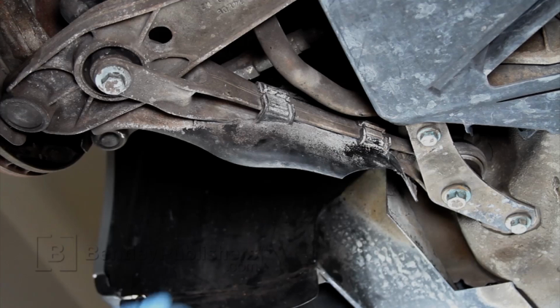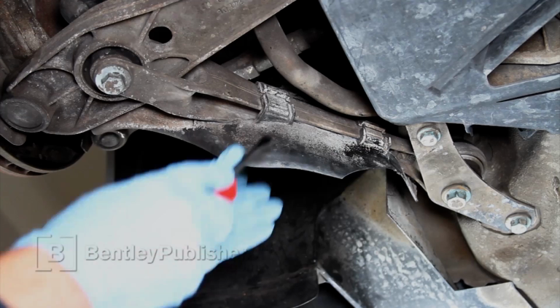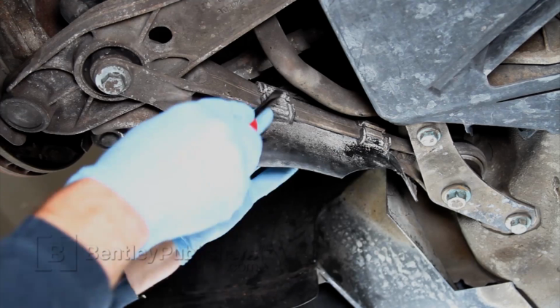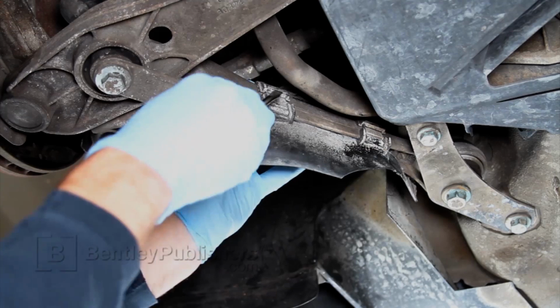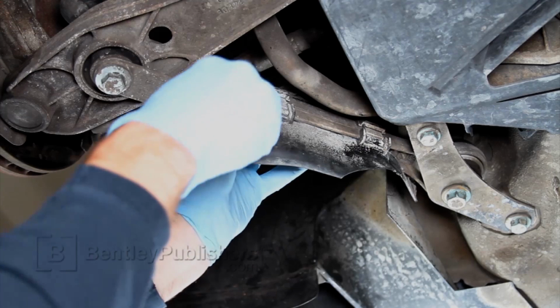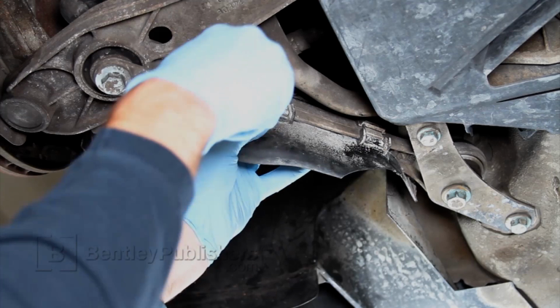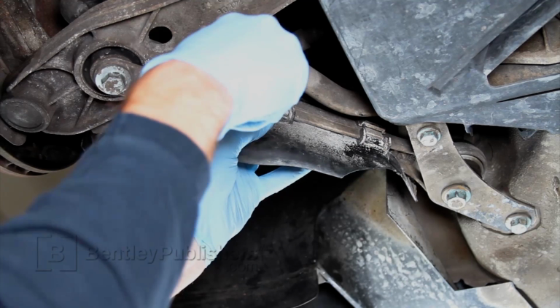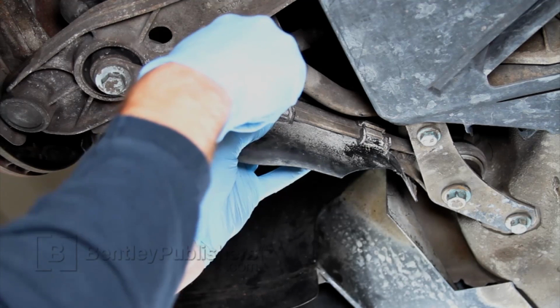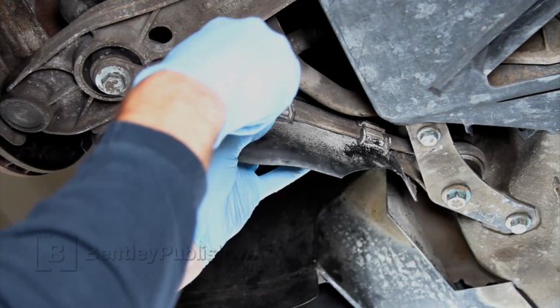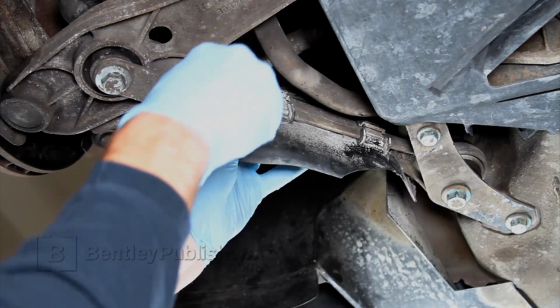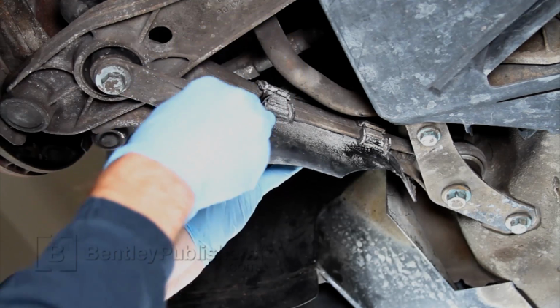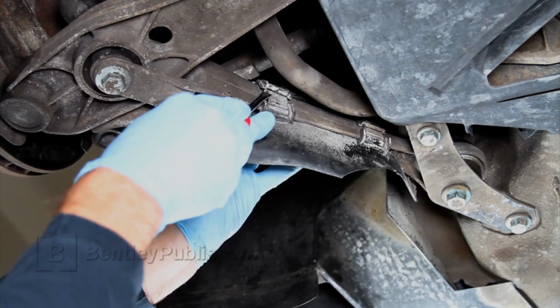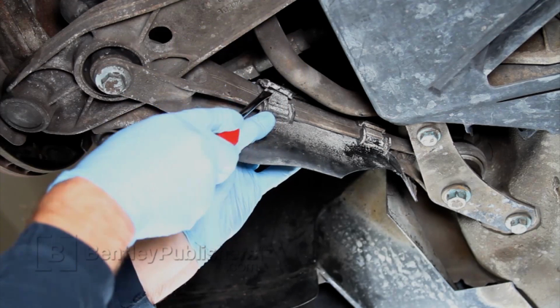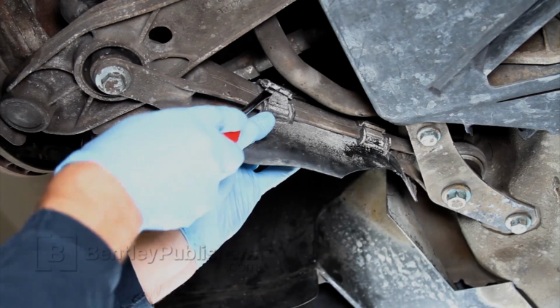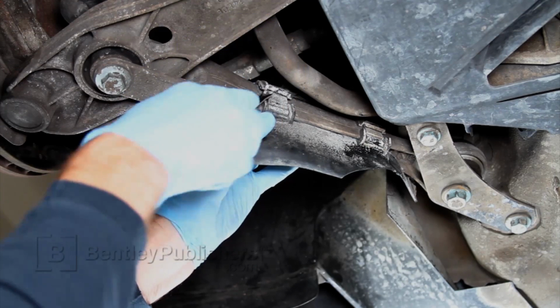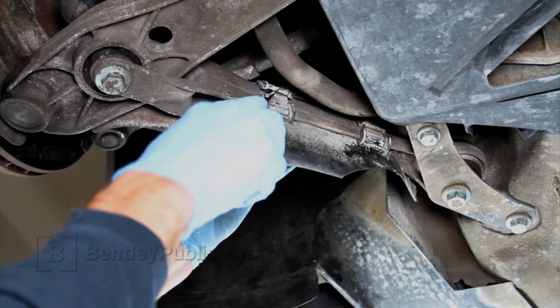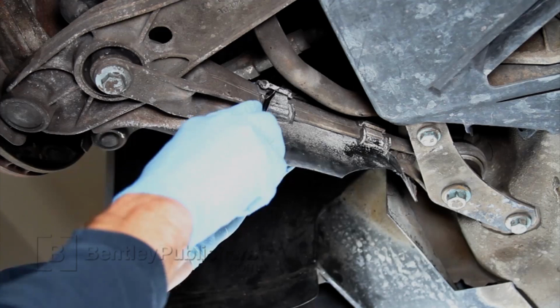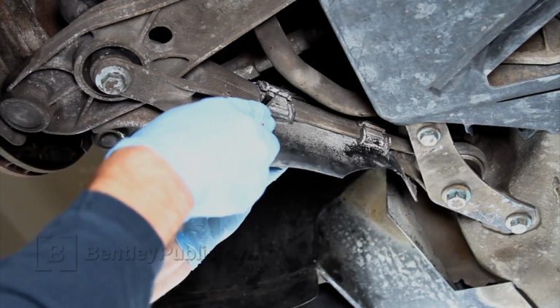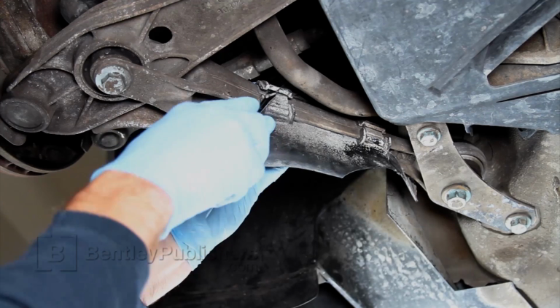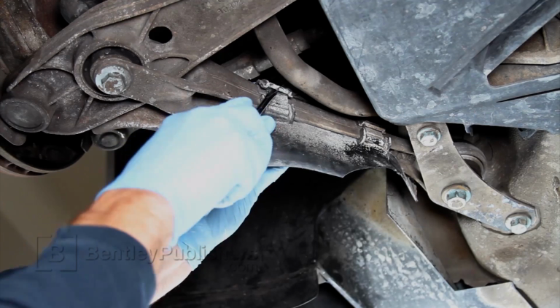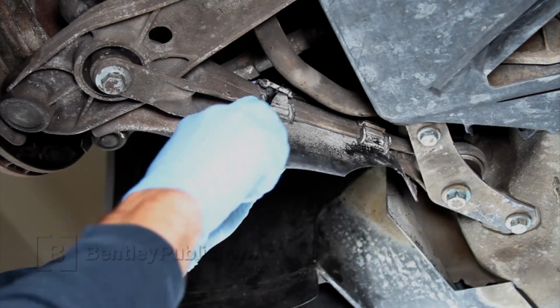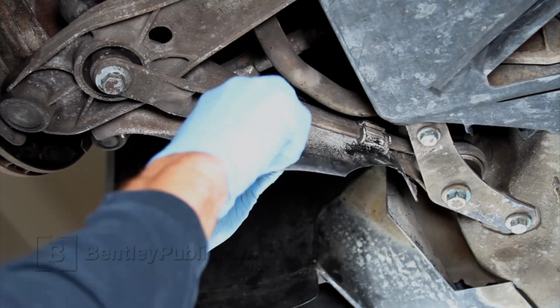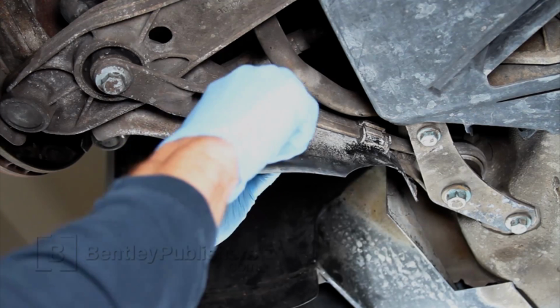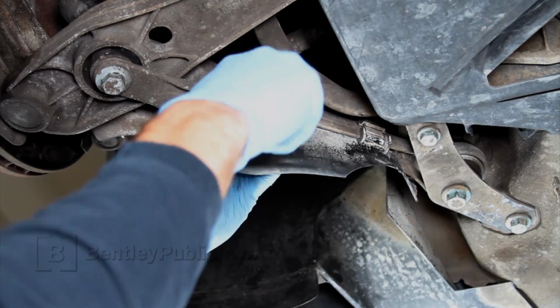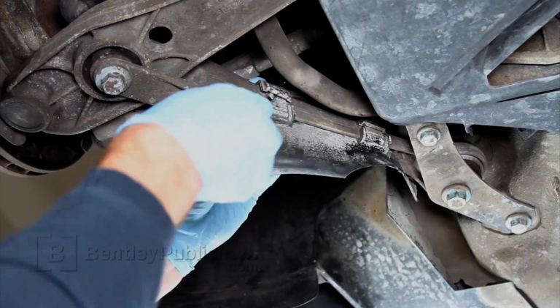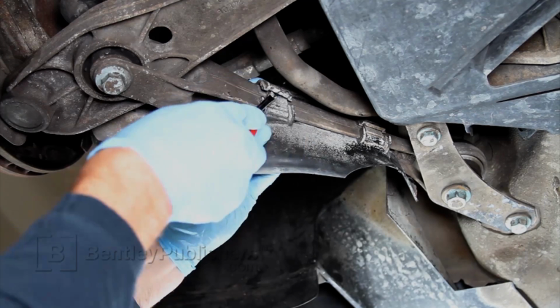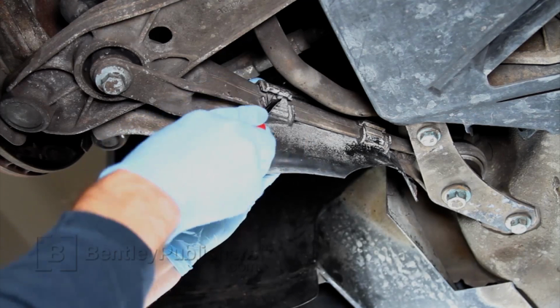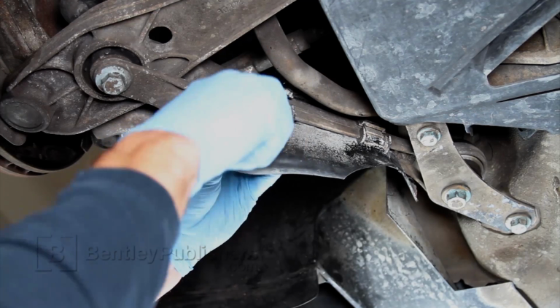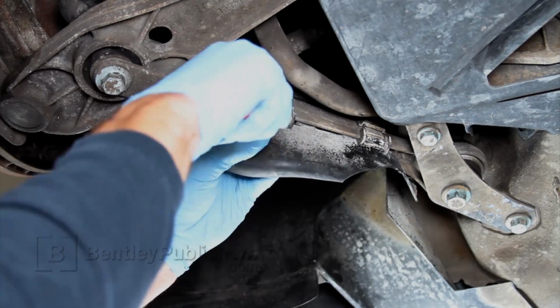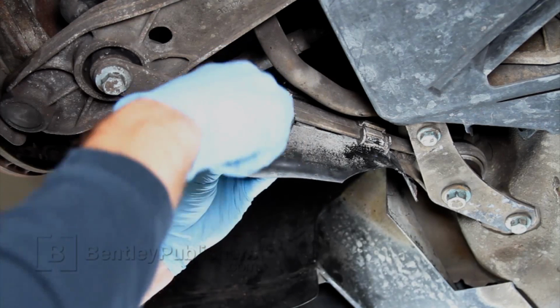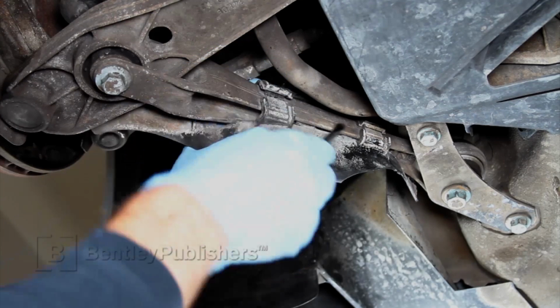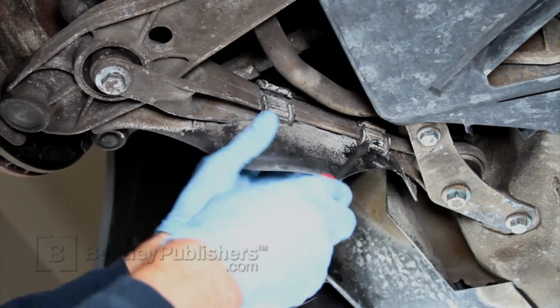Using a flat blade screwdriver, unclip and remove the air guide from the front diagonal link.